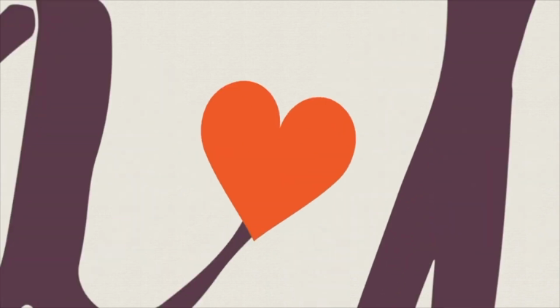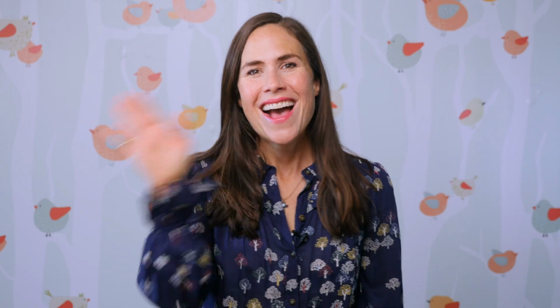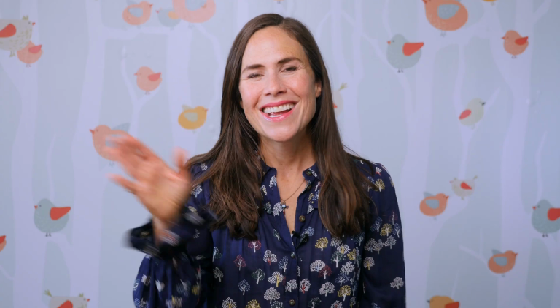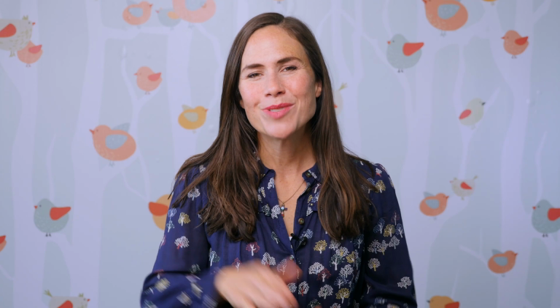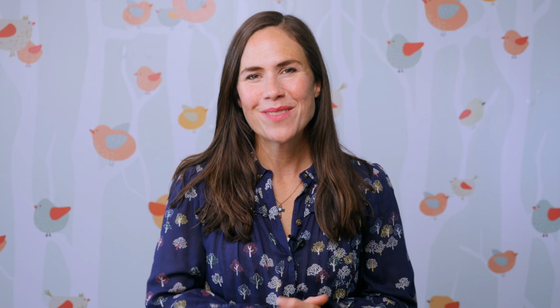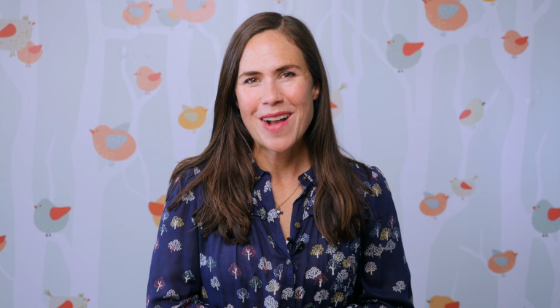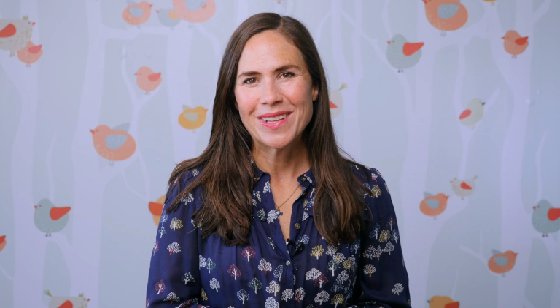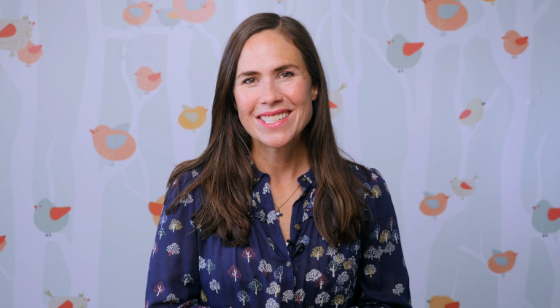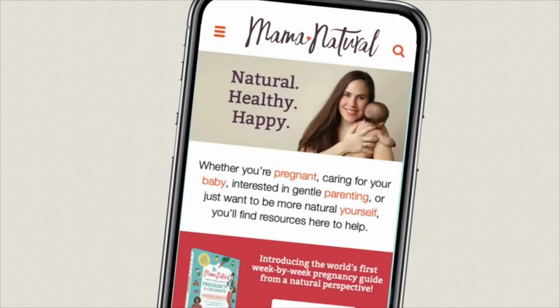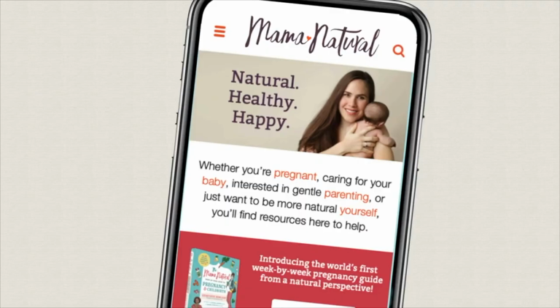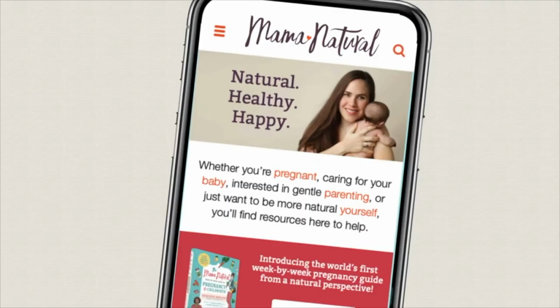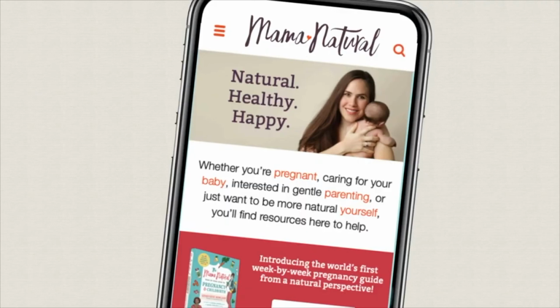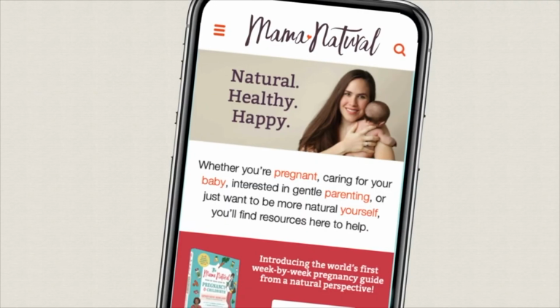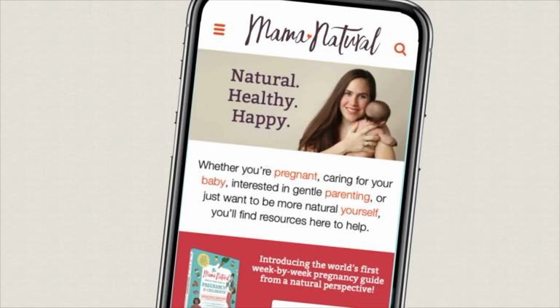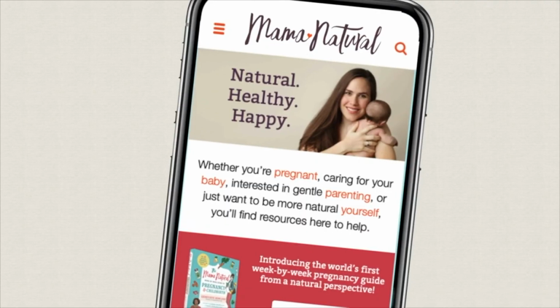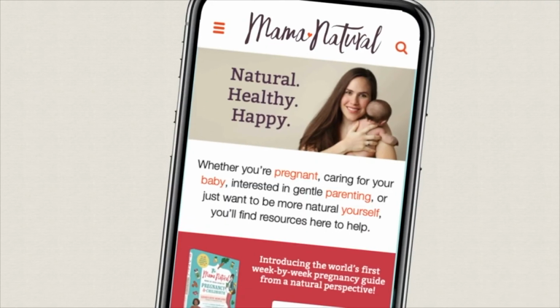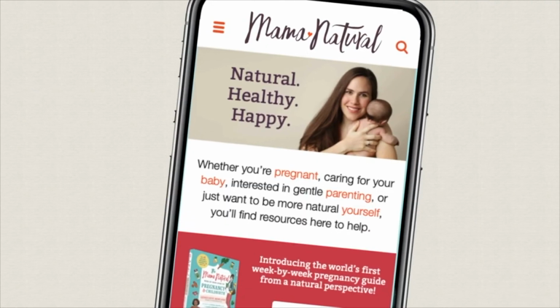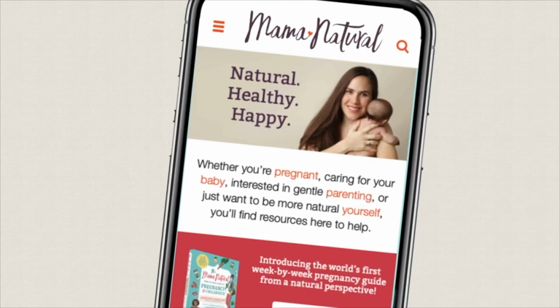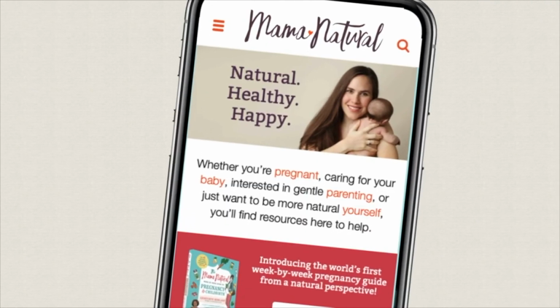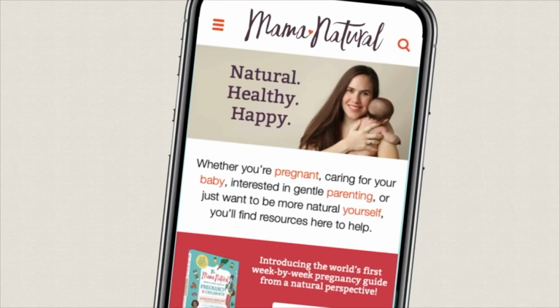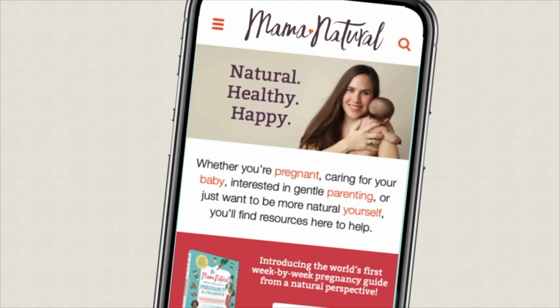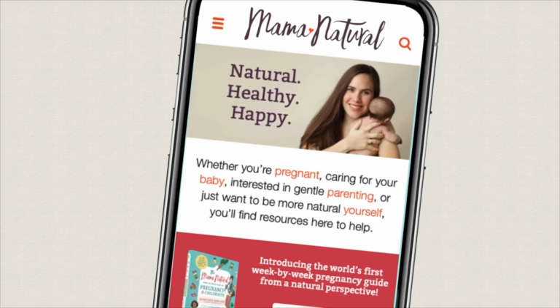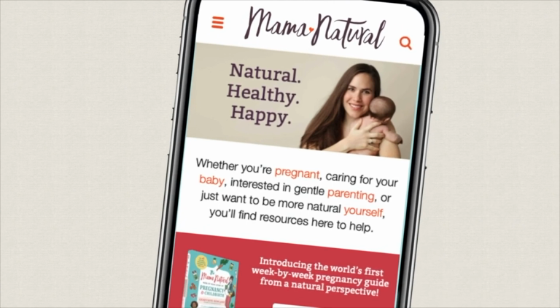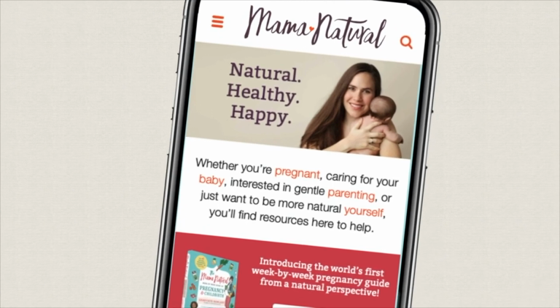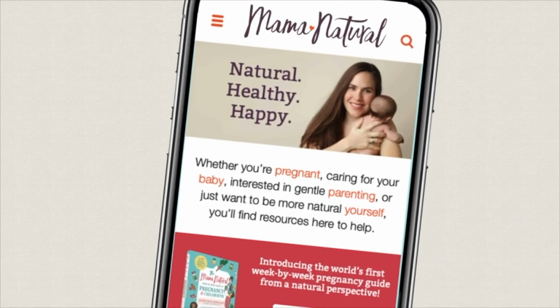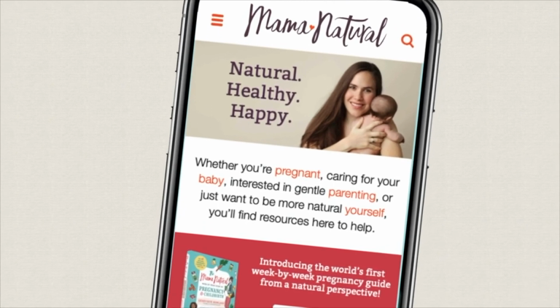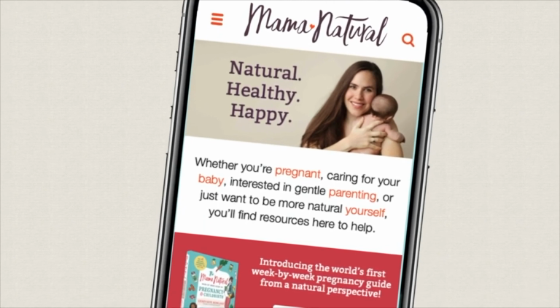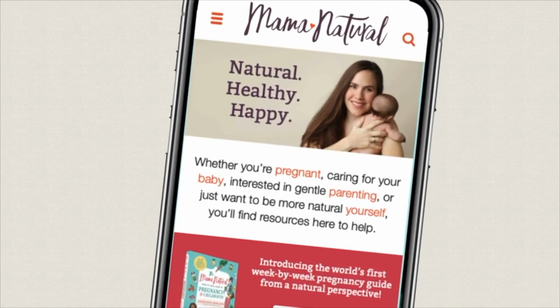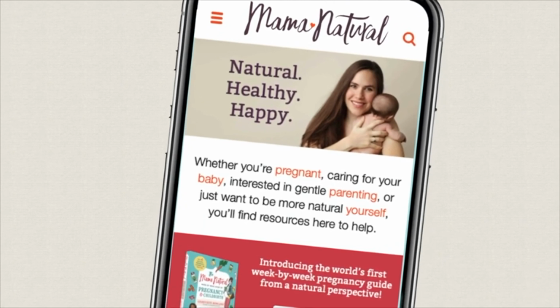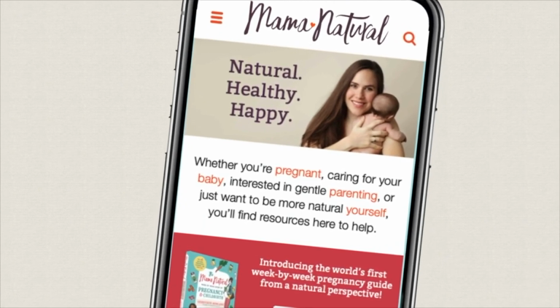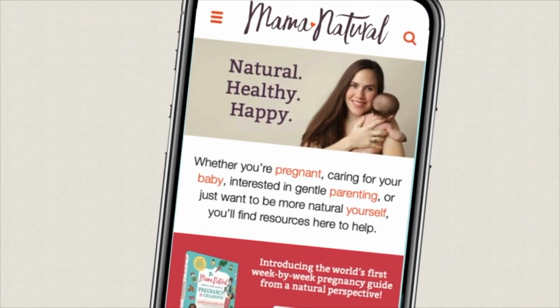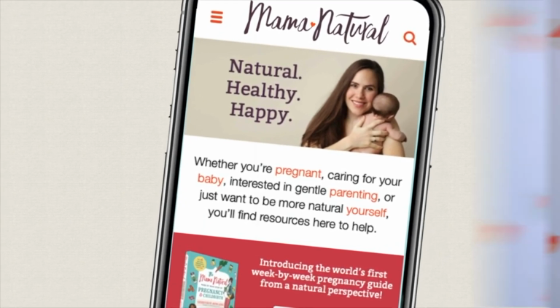Hi, I'm Genevieve Holland, the woman behind MamaNatural.com, the number one natural pregnancy and parenting brand.